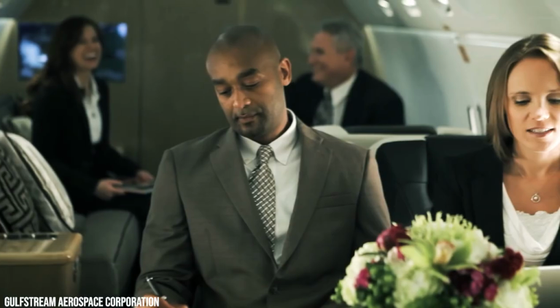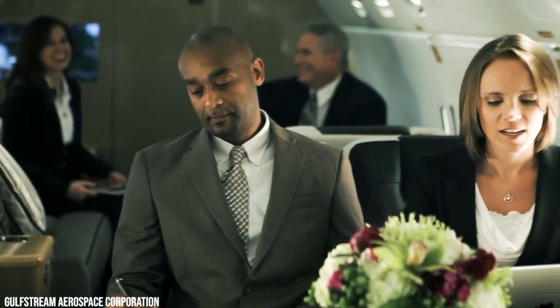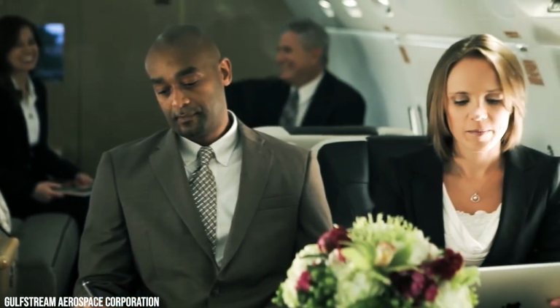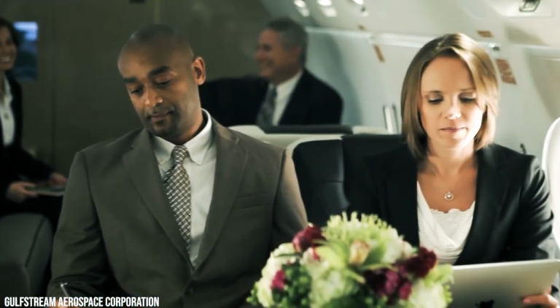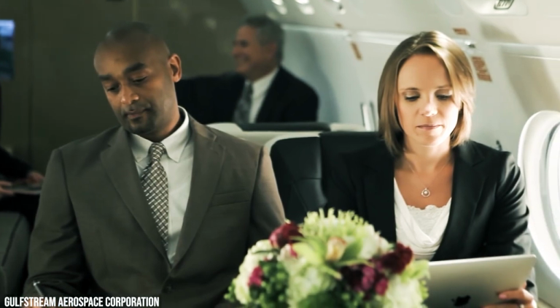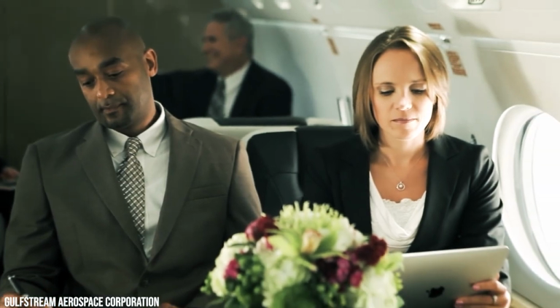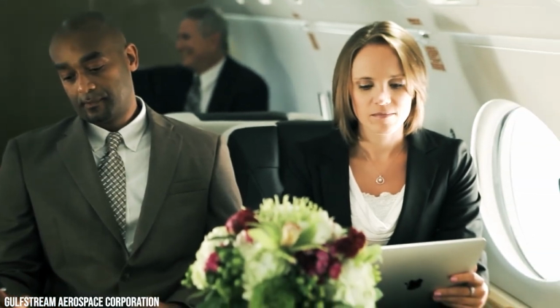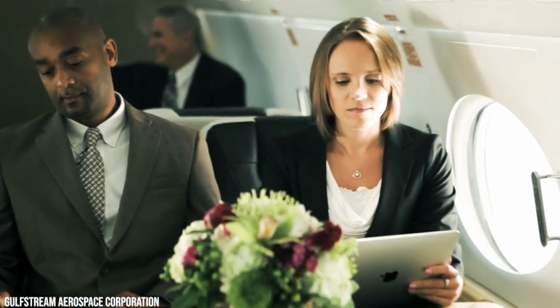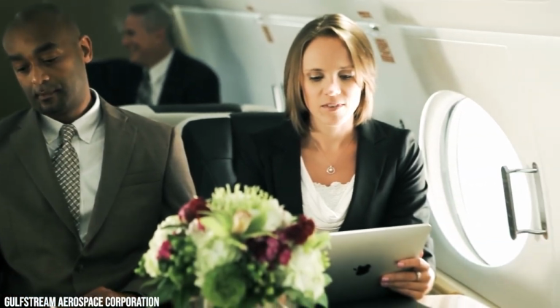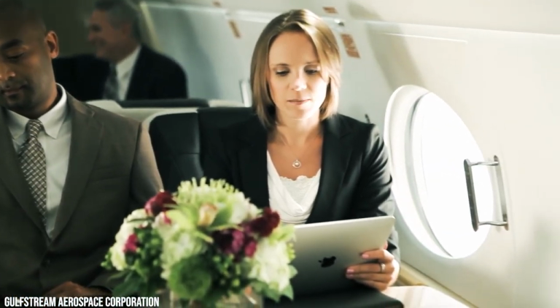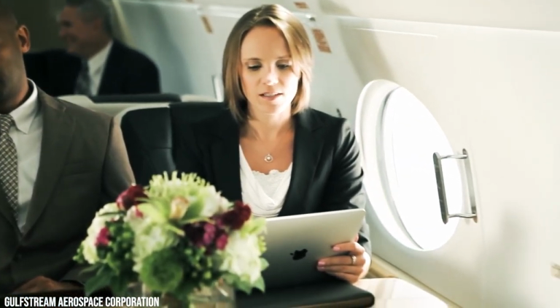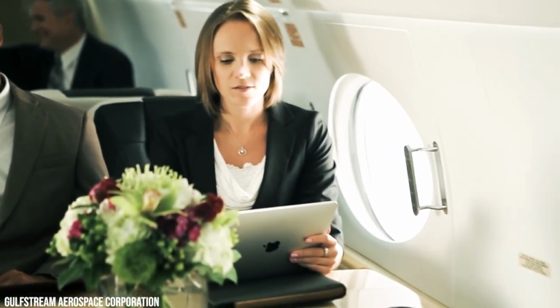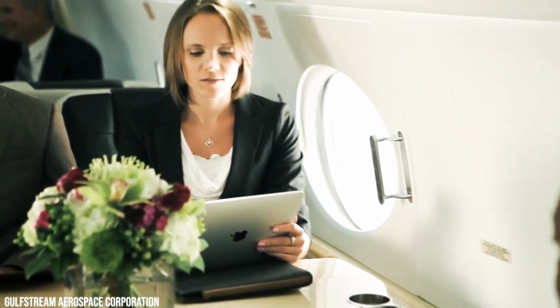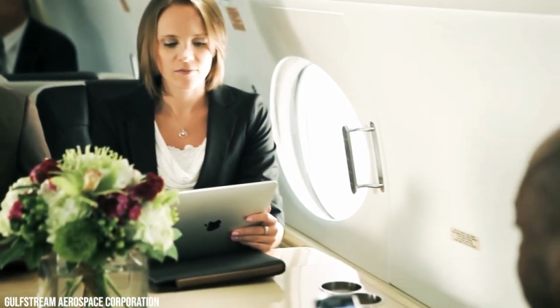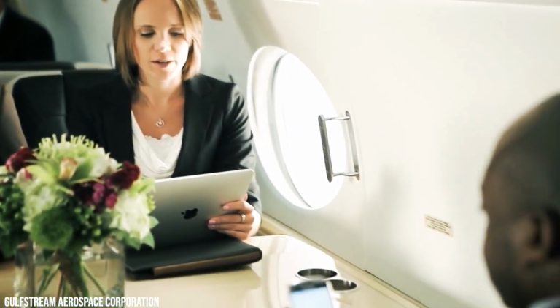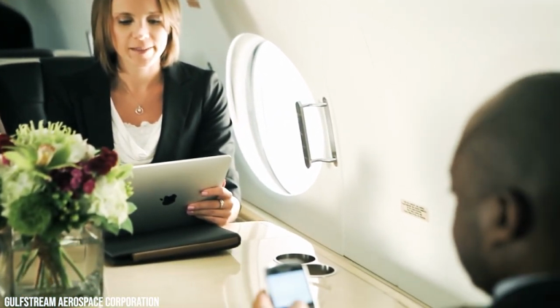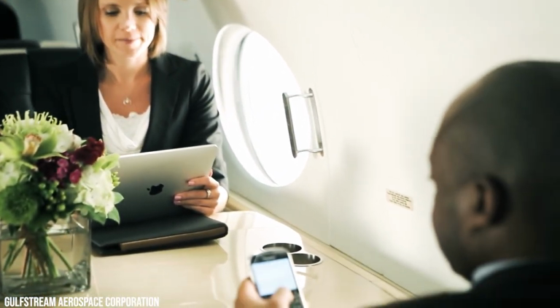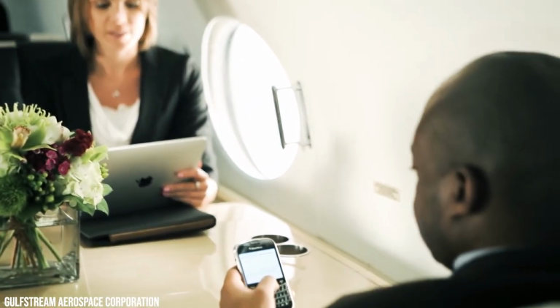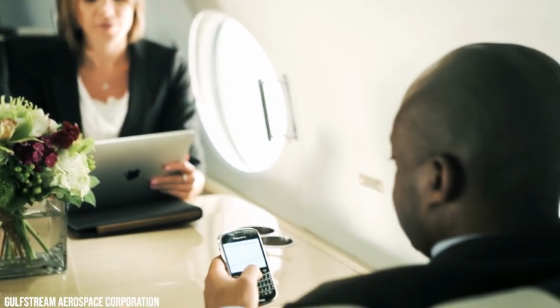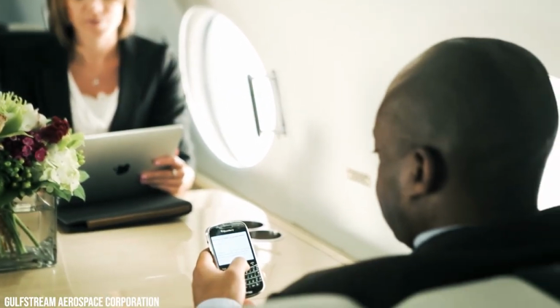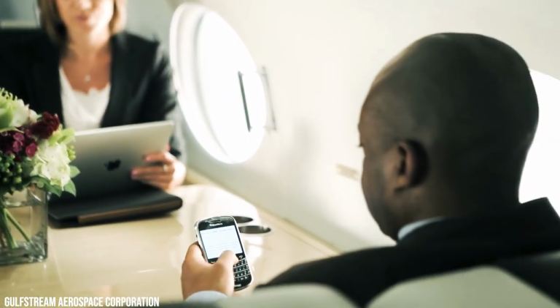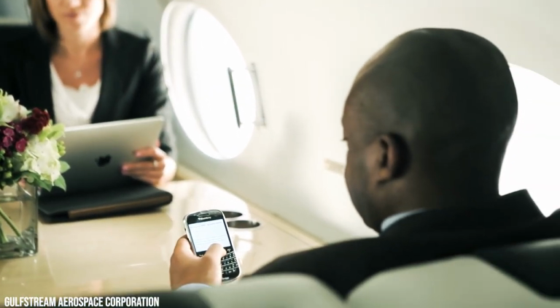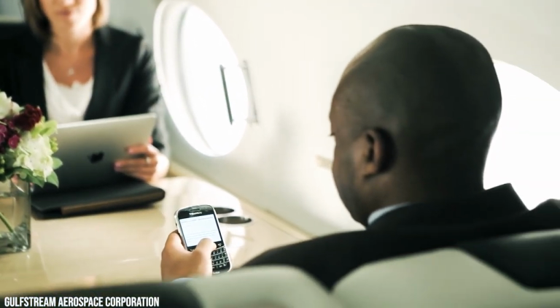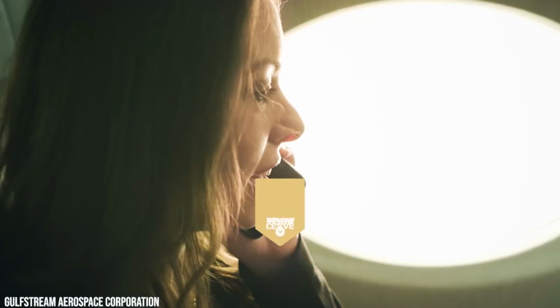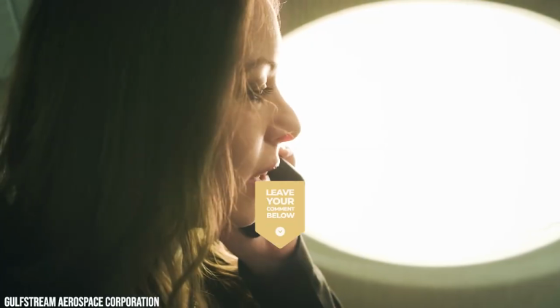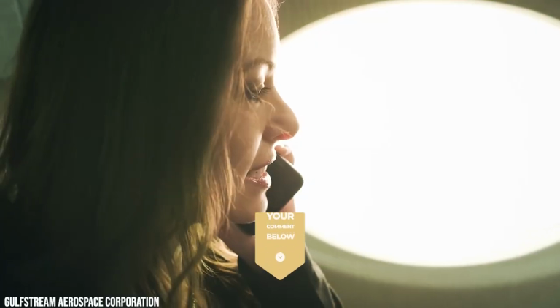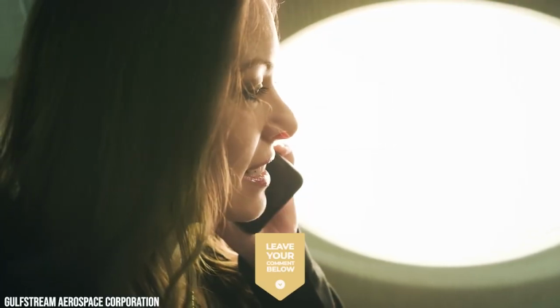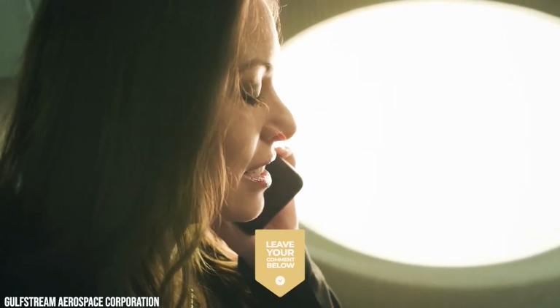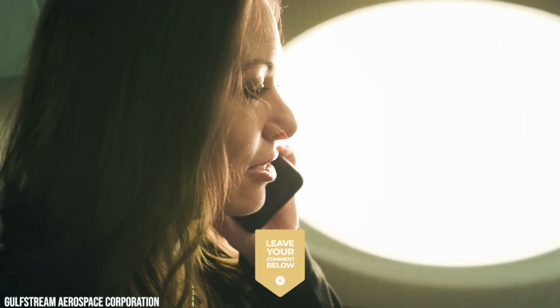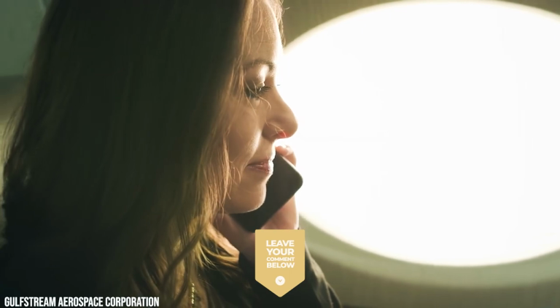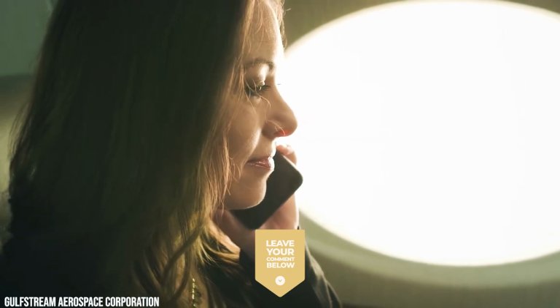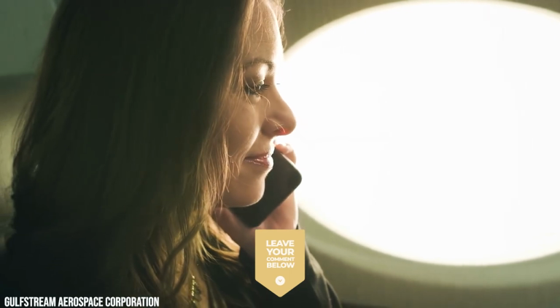If you ever get the chance to fly on the Gulfstream G400, who would you take on the private jet journey with you? Tell us in the comments below.